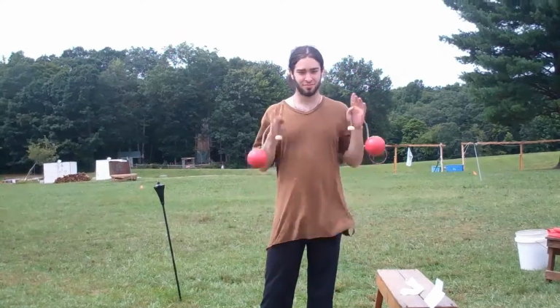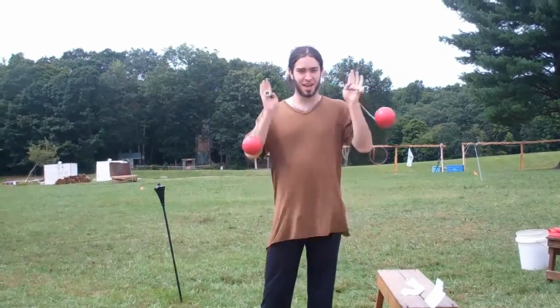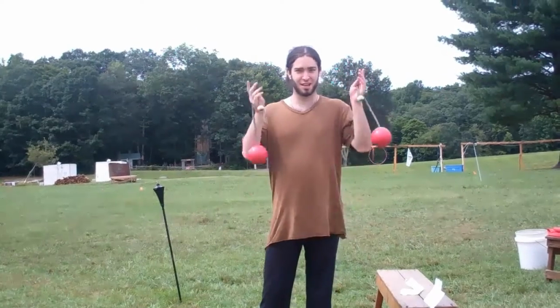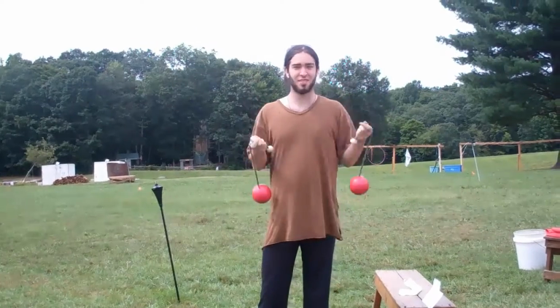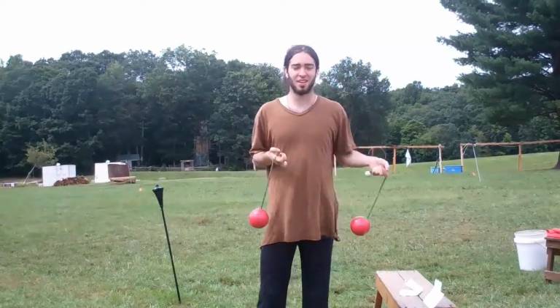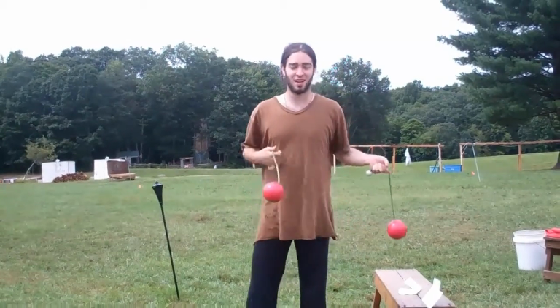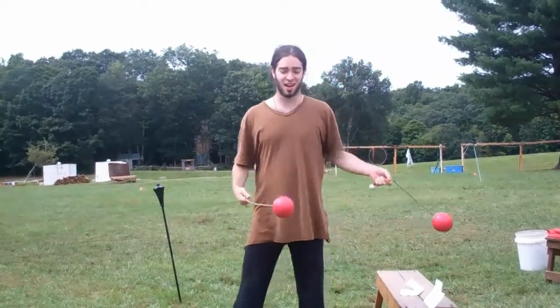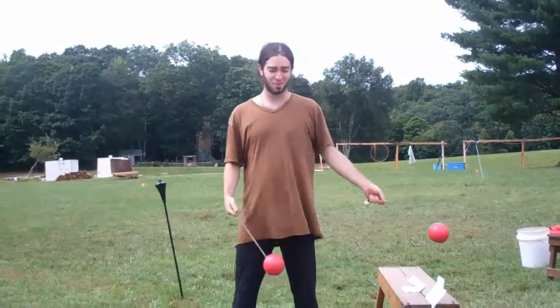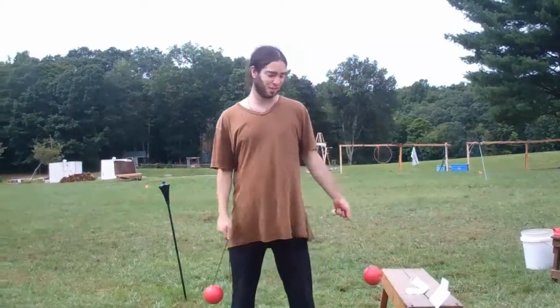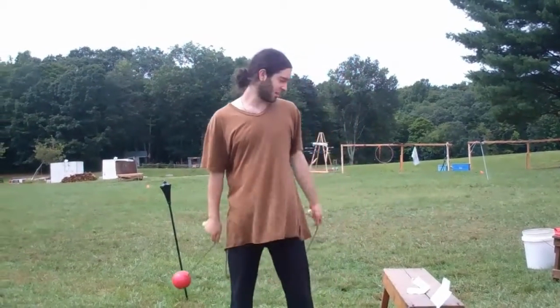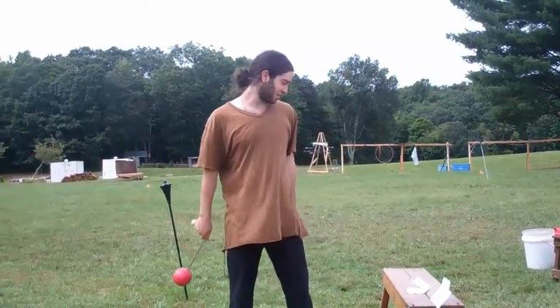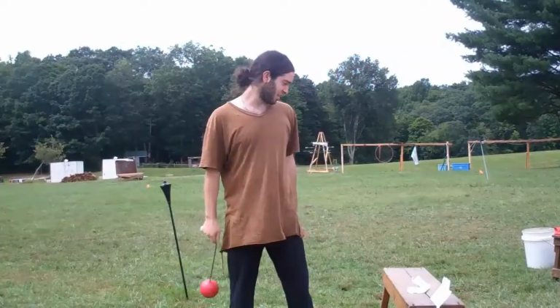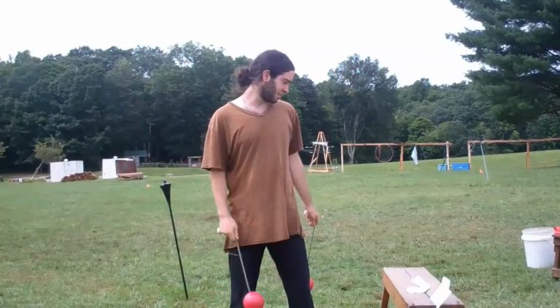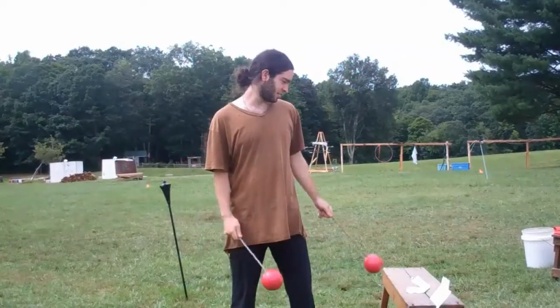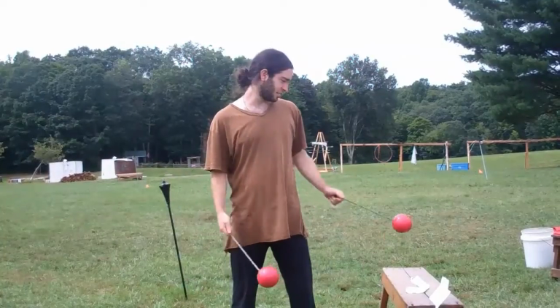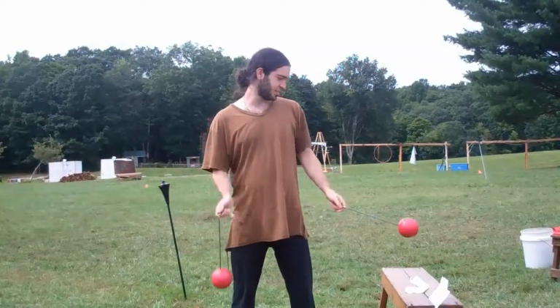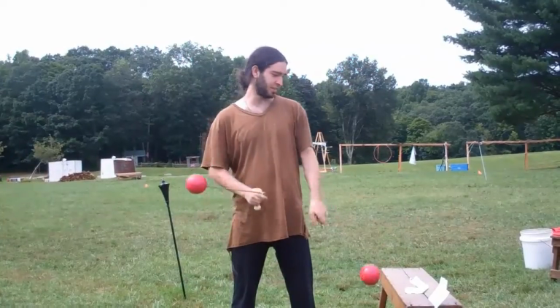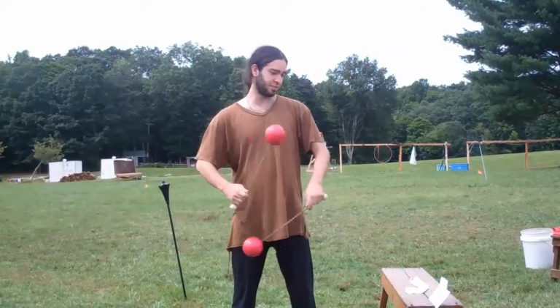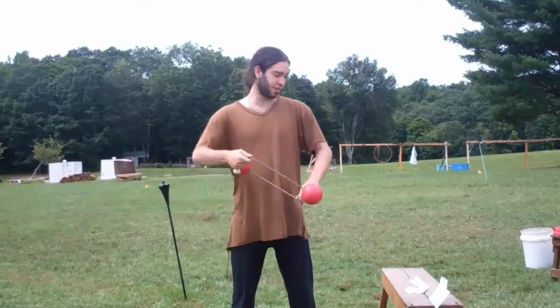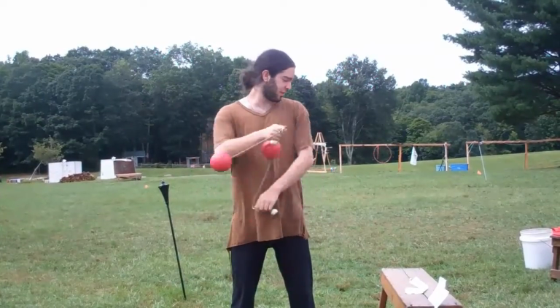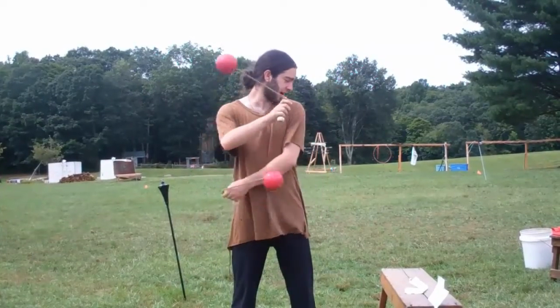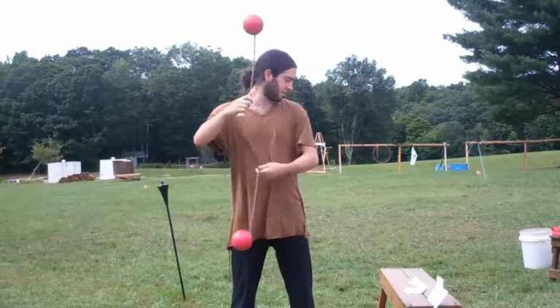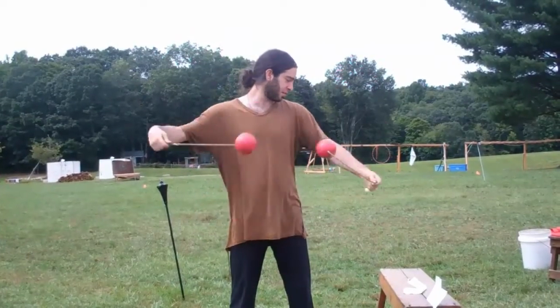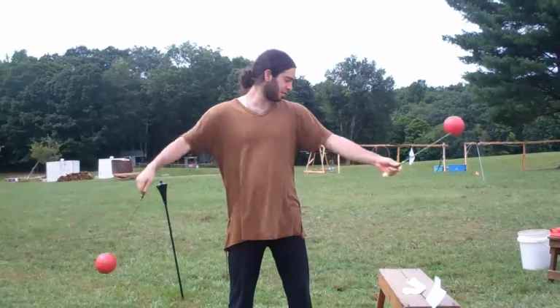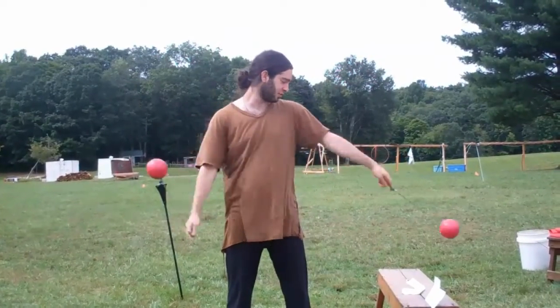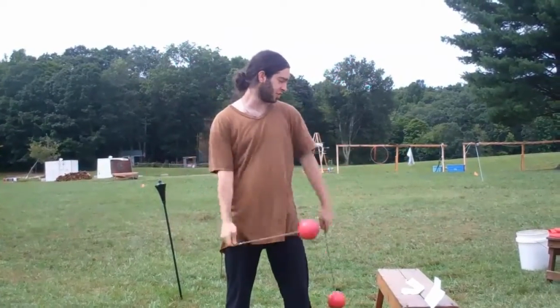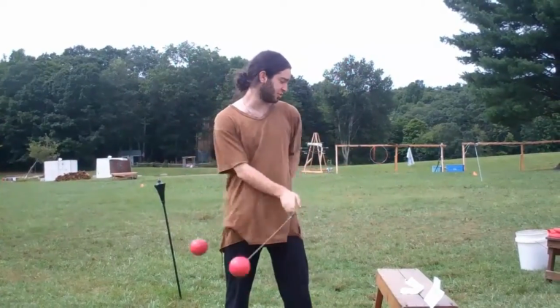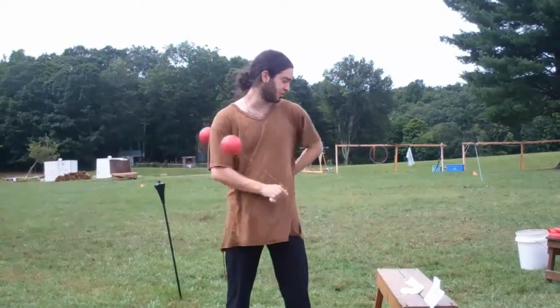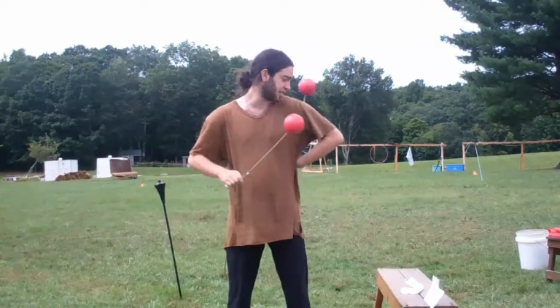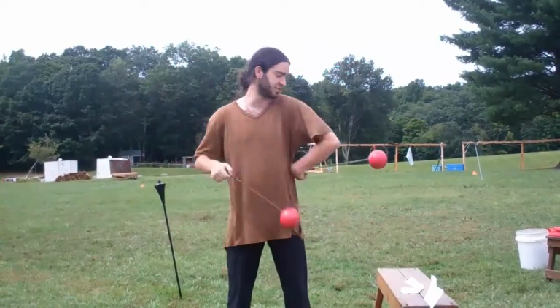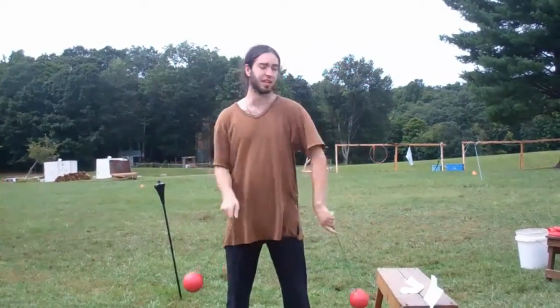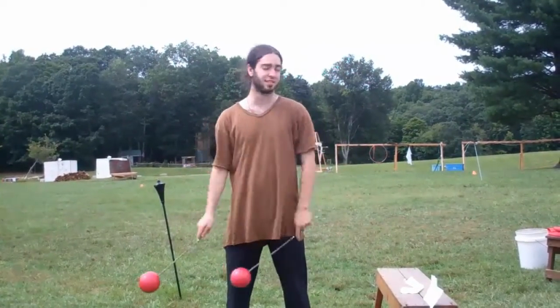Hey, I am Natan. This is the video recap for my stall chasers intensive class.